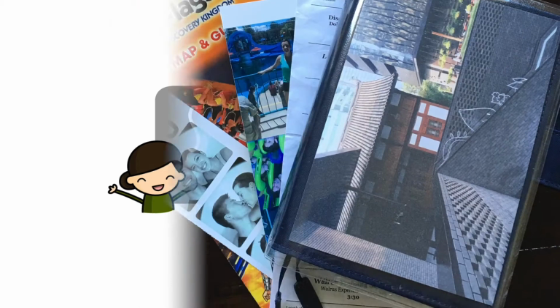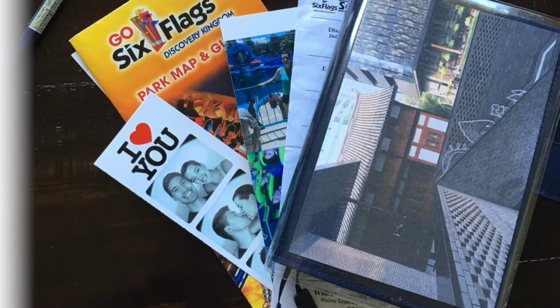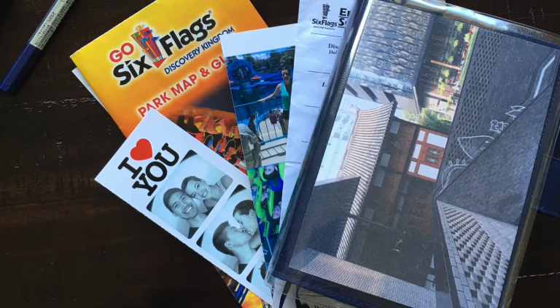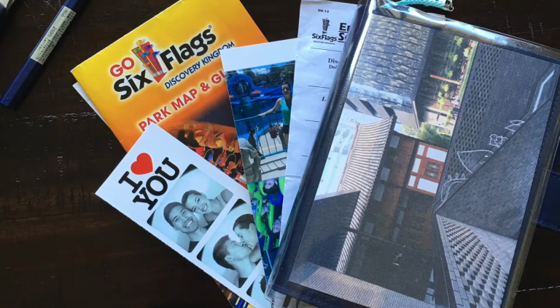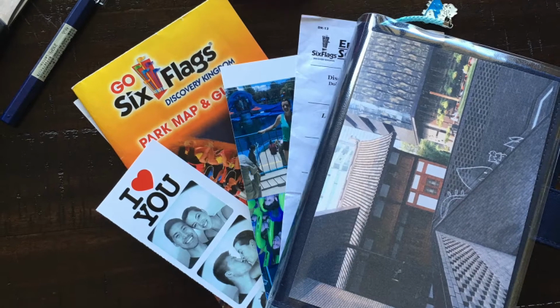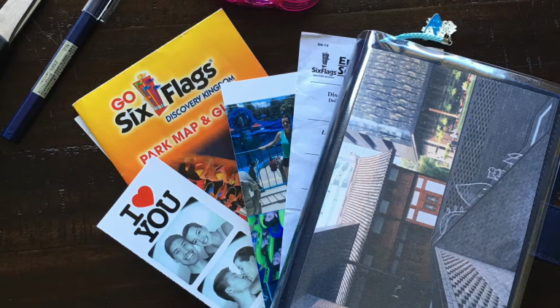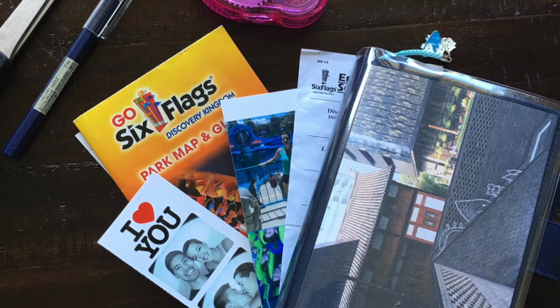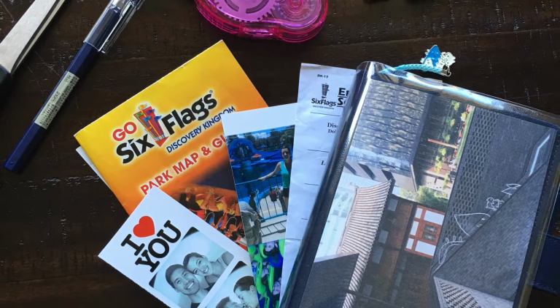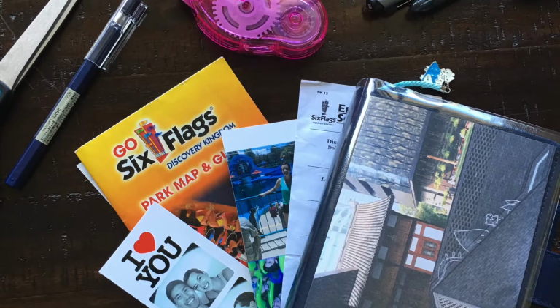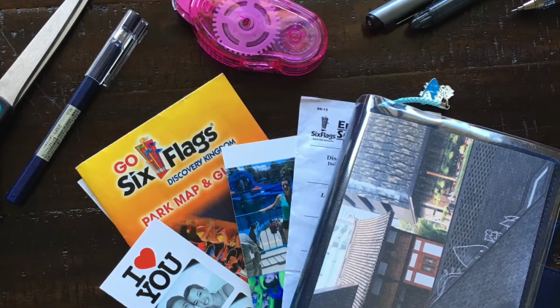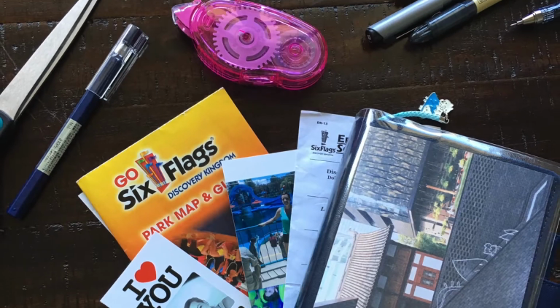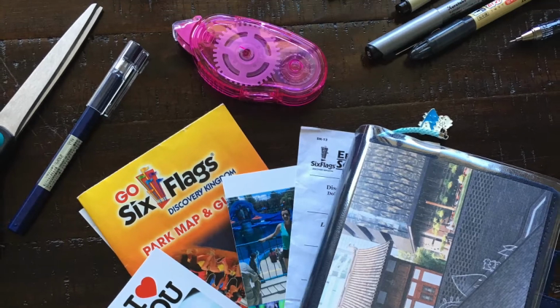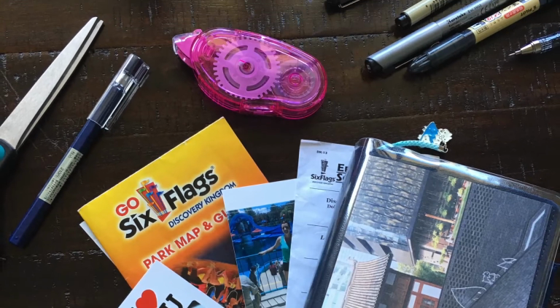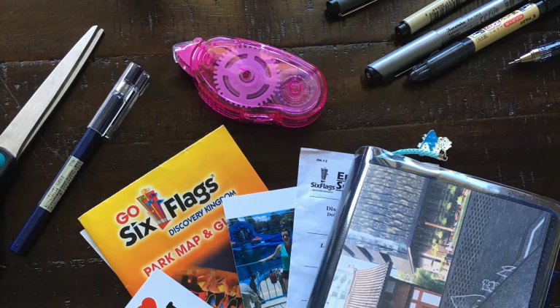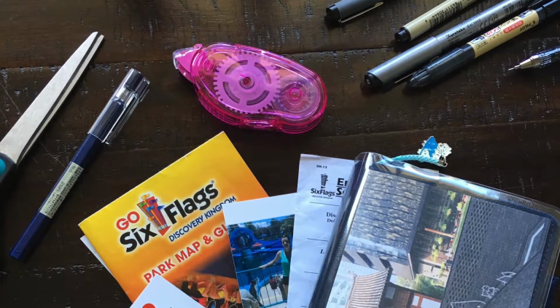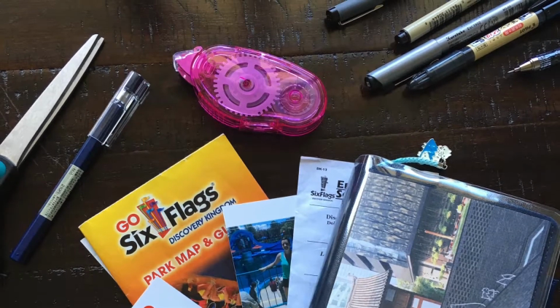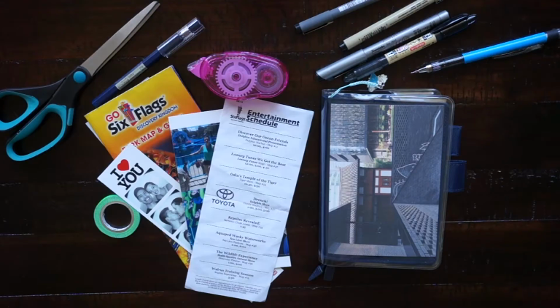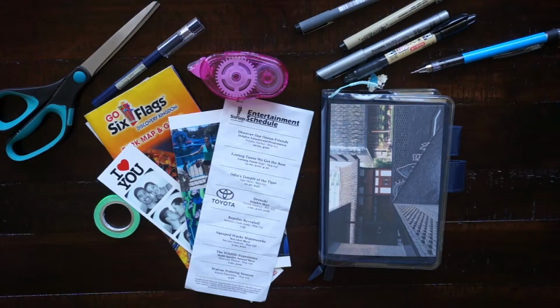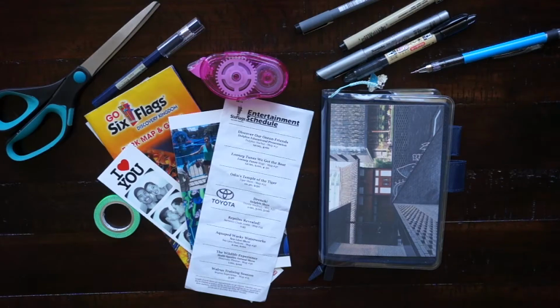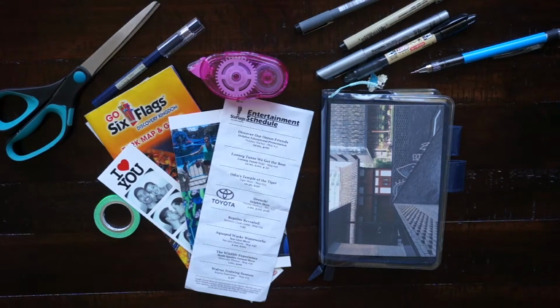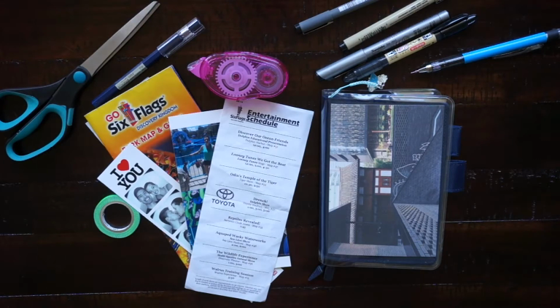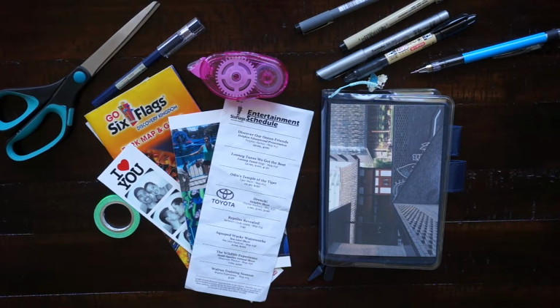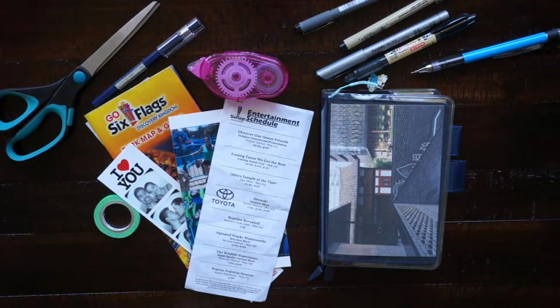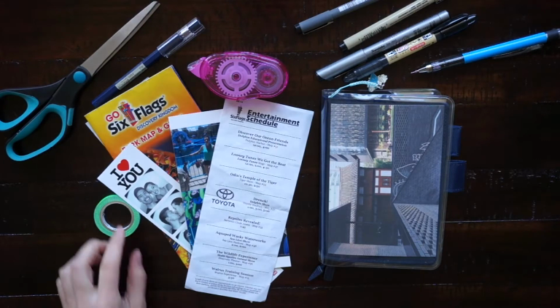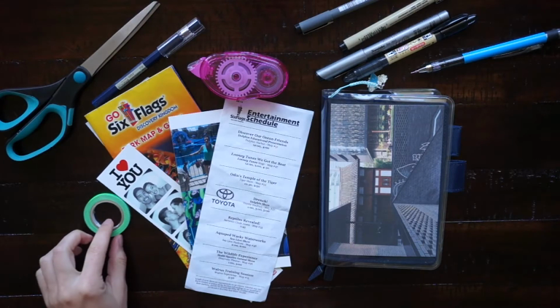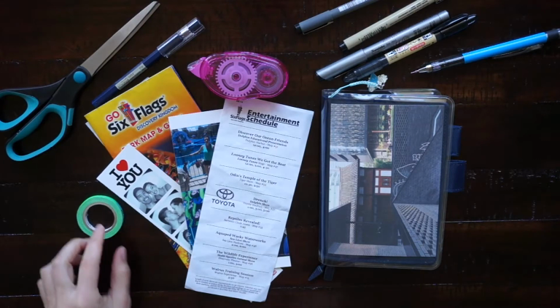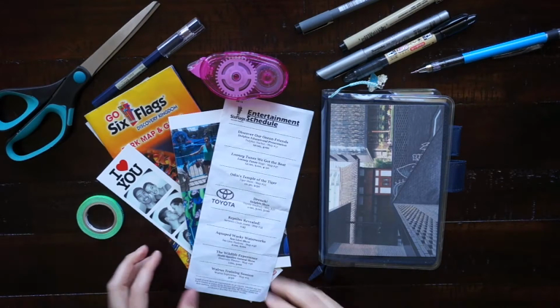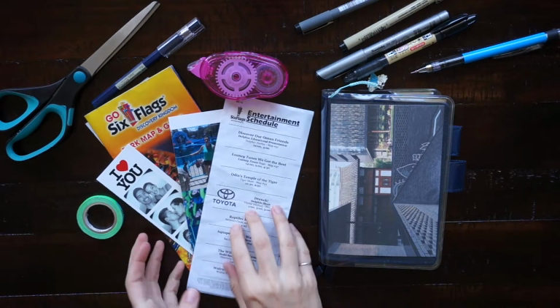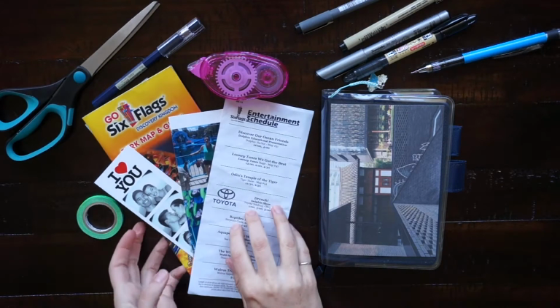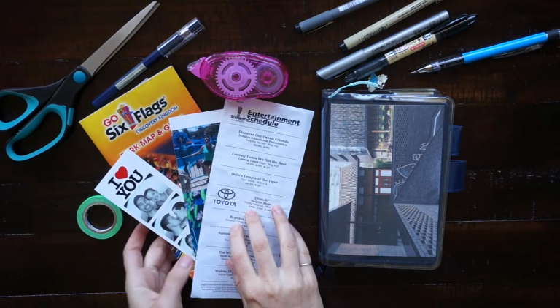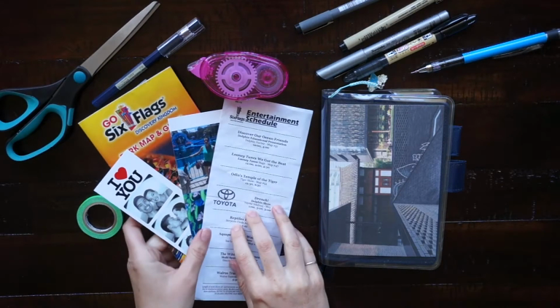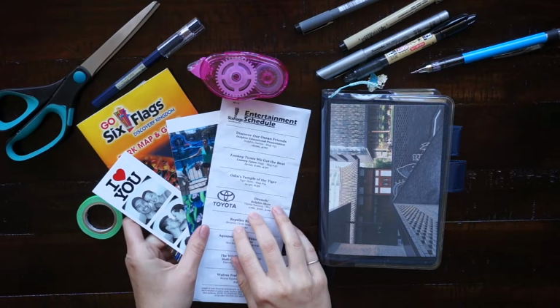Hi you guys! In today's video I'm going to be showing you how I journal a trip that my boyfriend and I took to Six Flags.